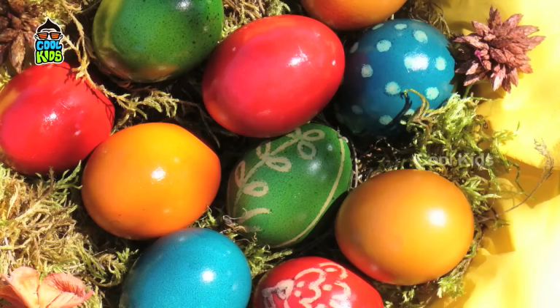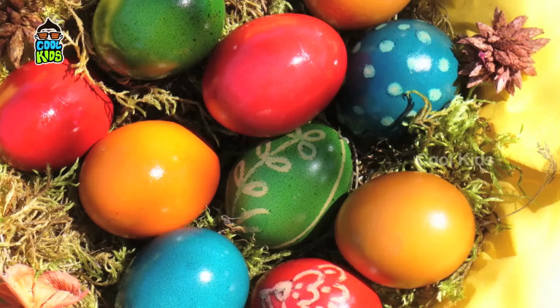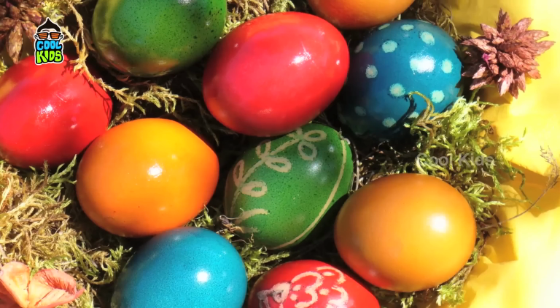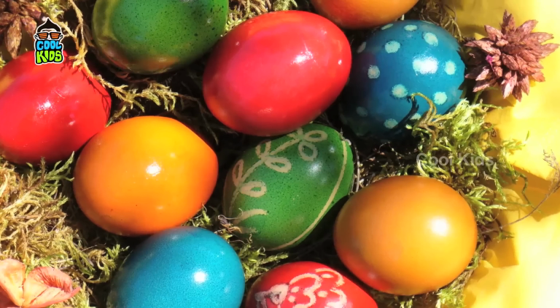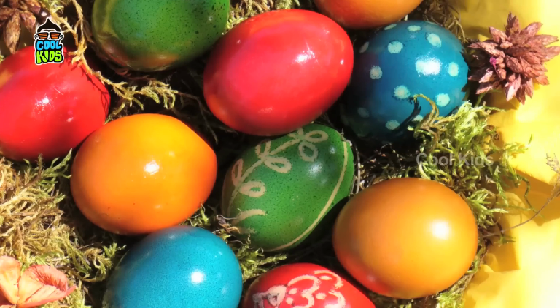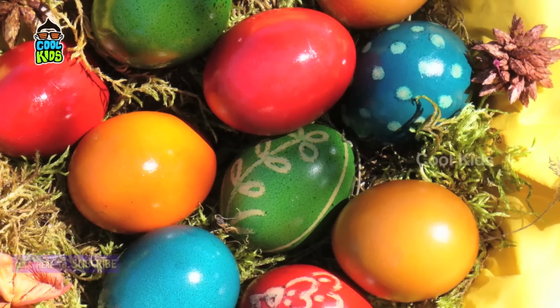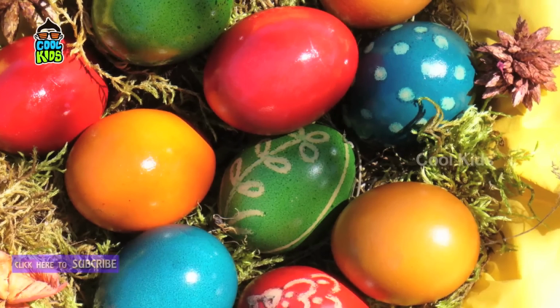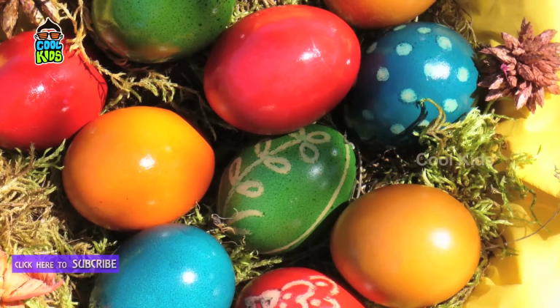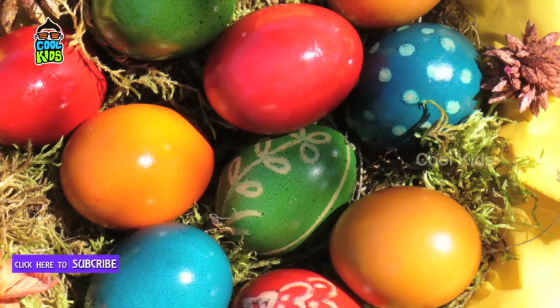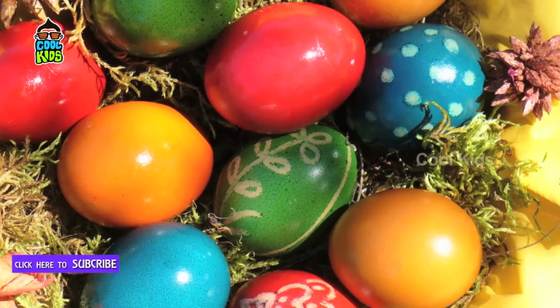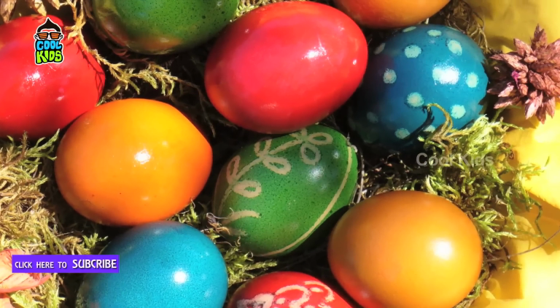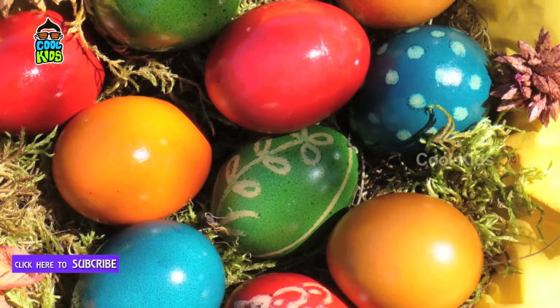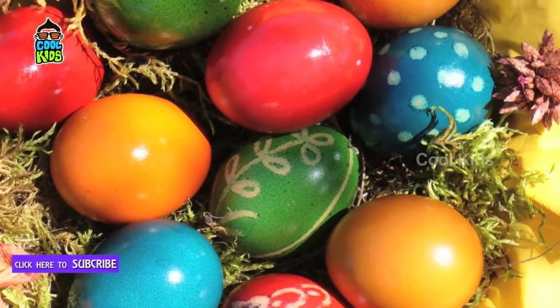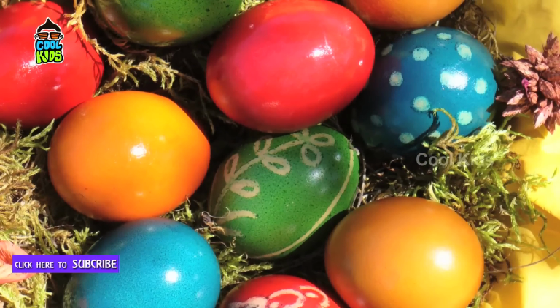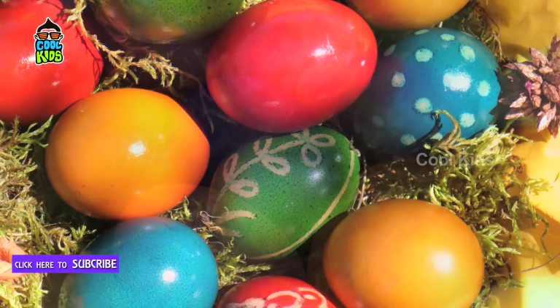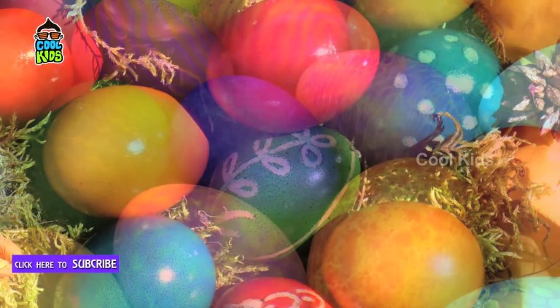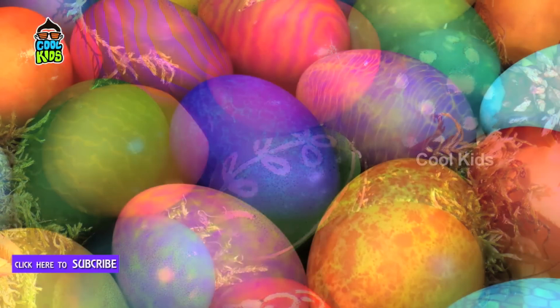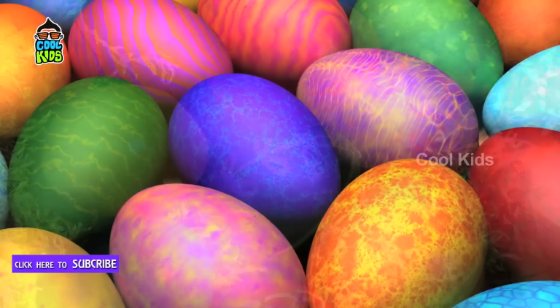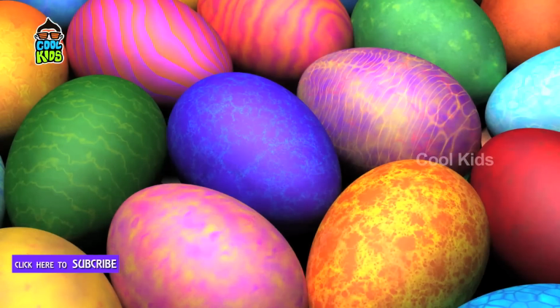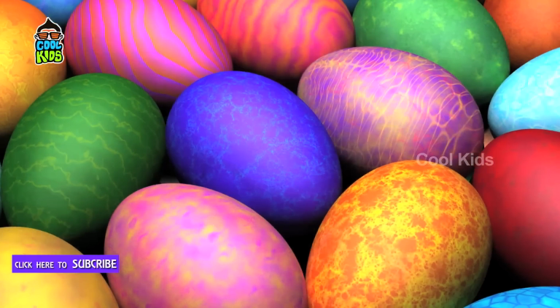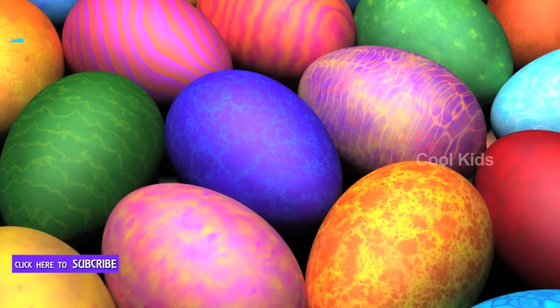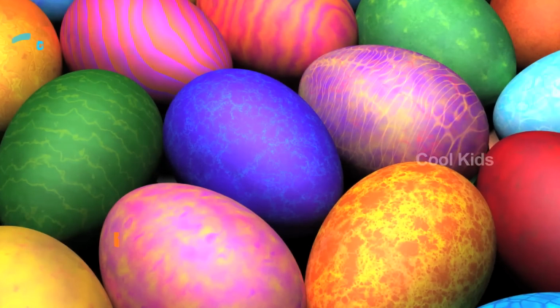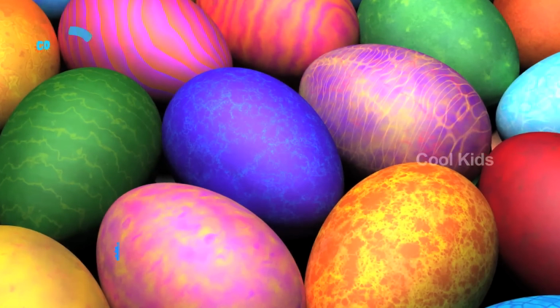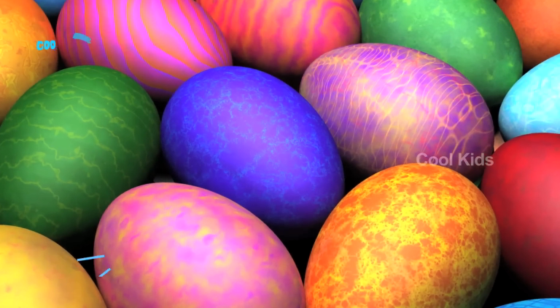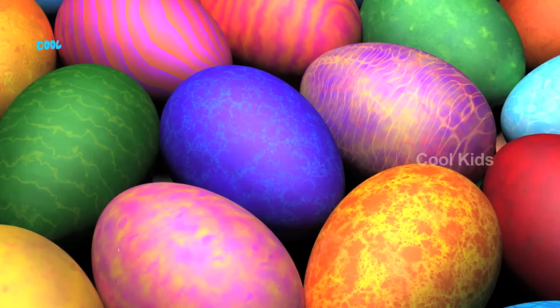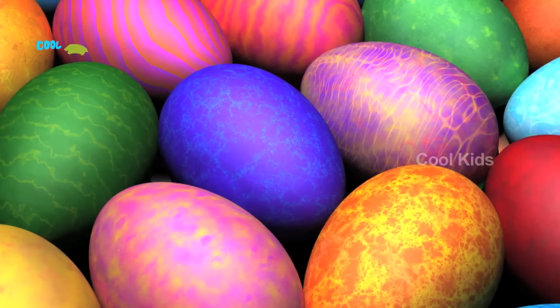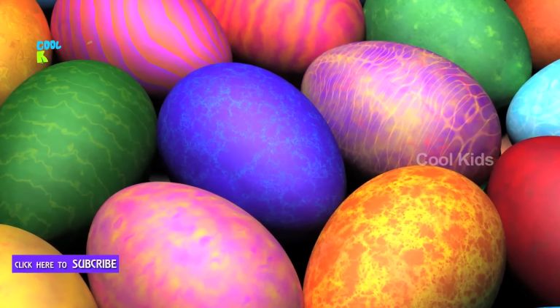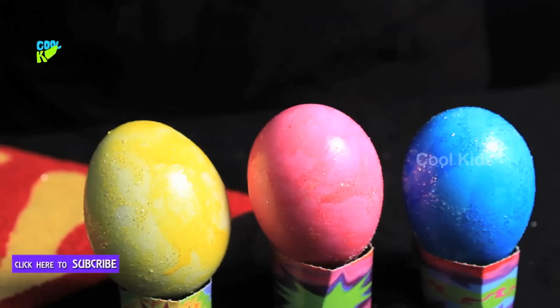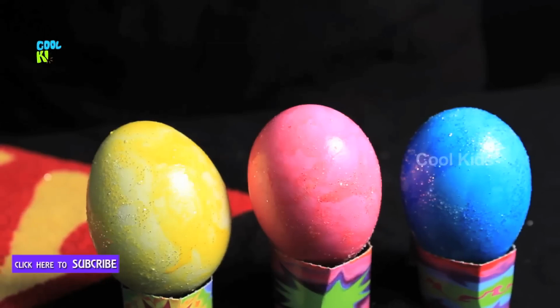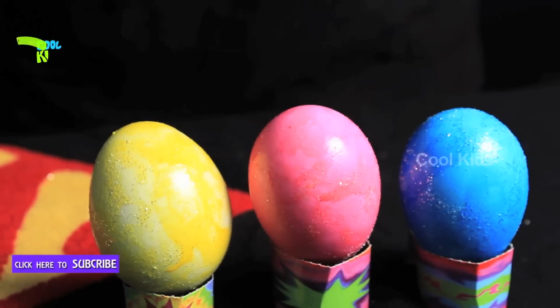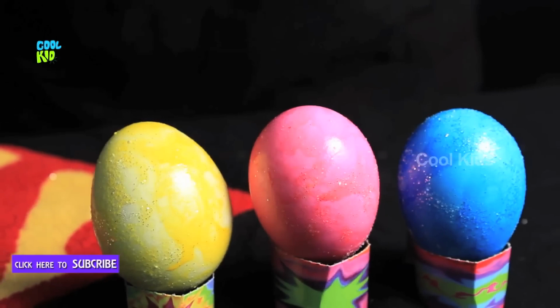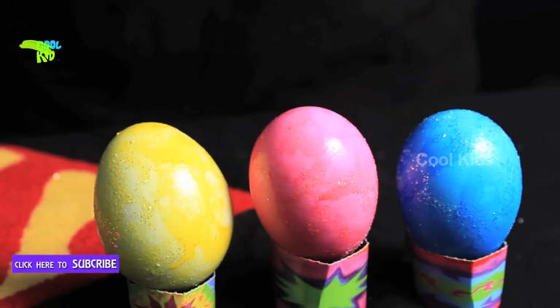Hello lovely people! Spring time is here and Easter is heading, so we will show you an easy way to make beautiful pearl eggs.